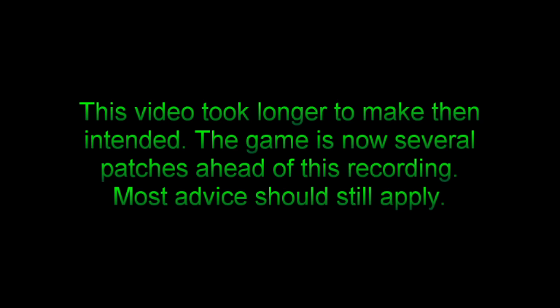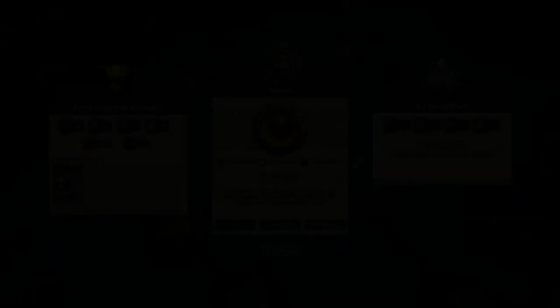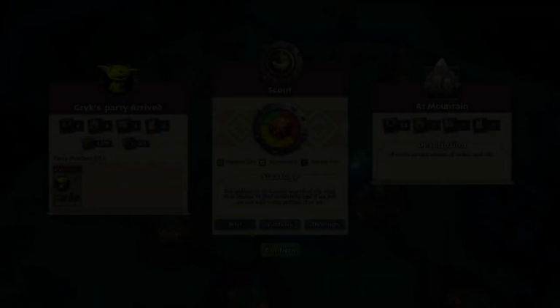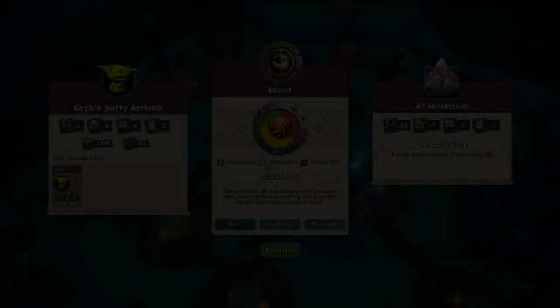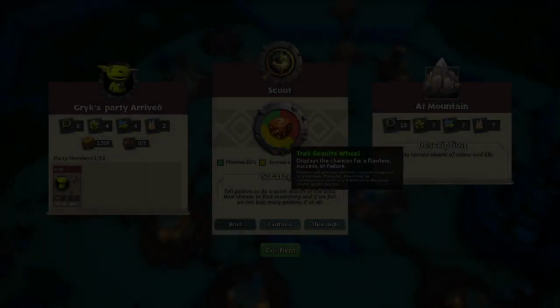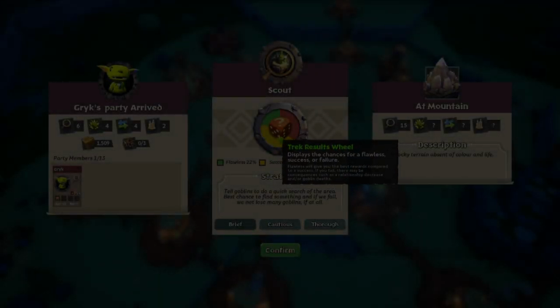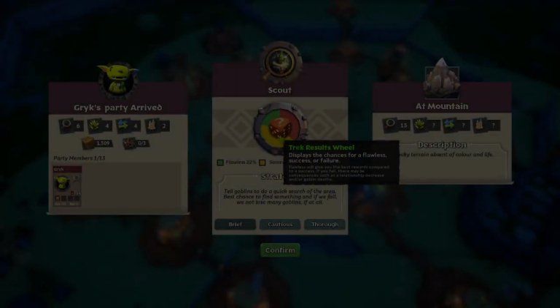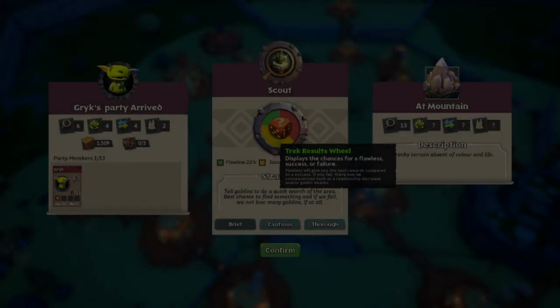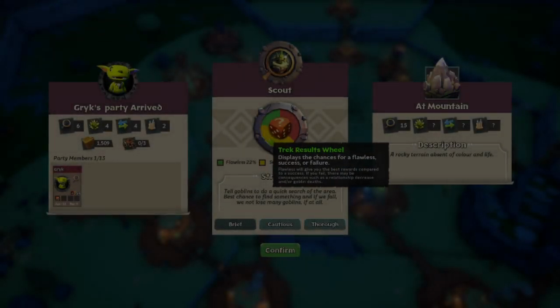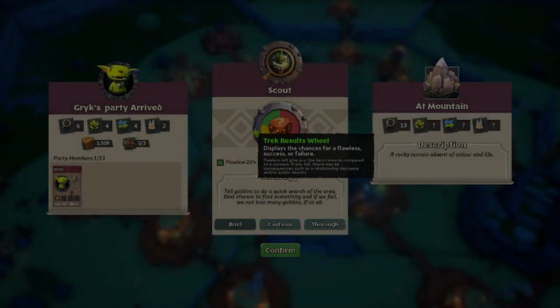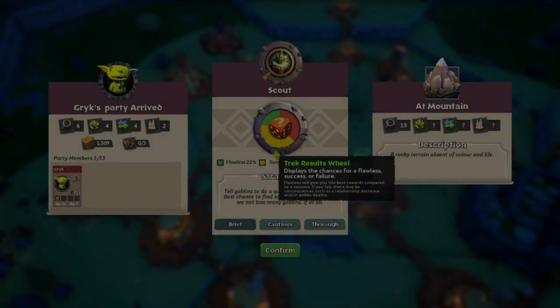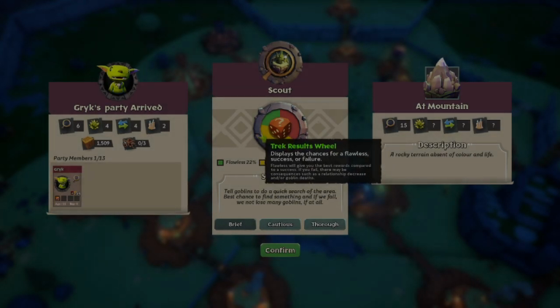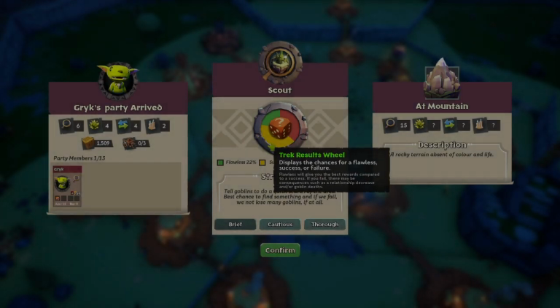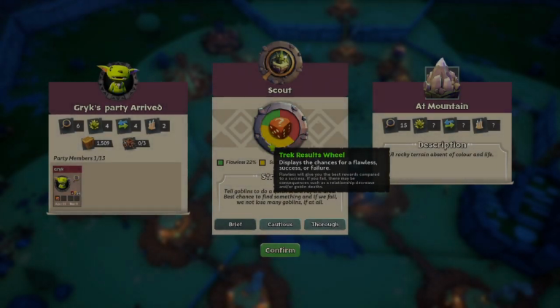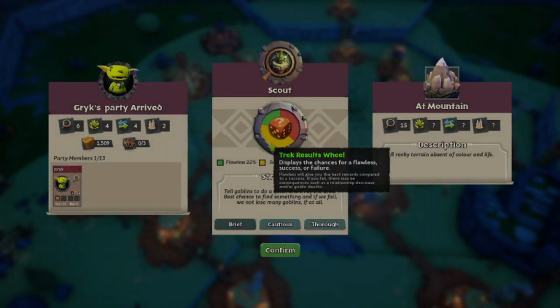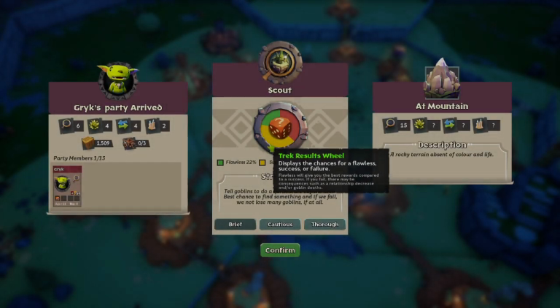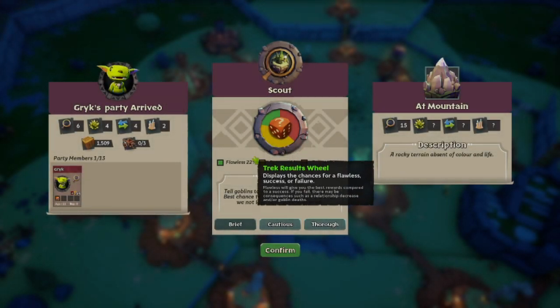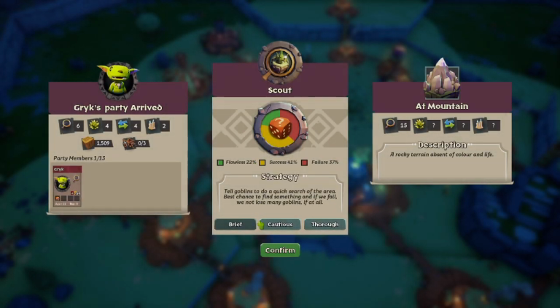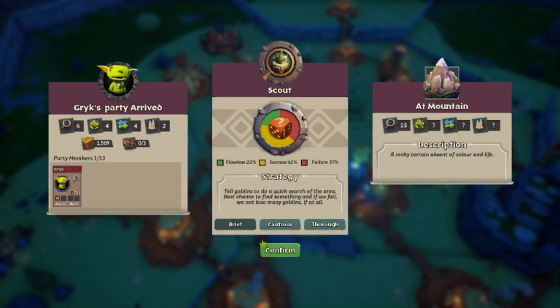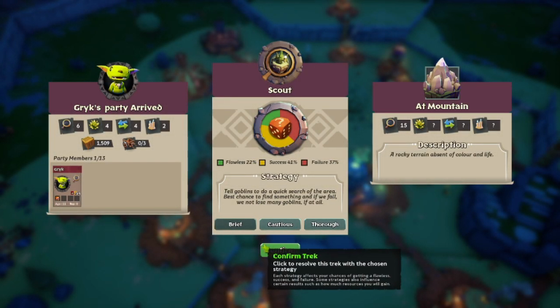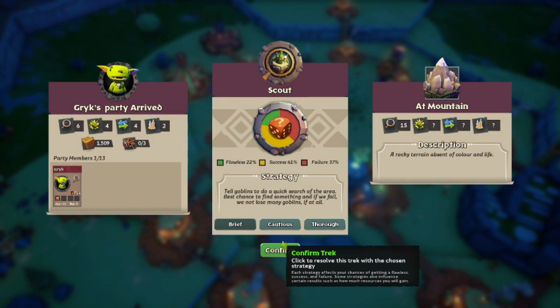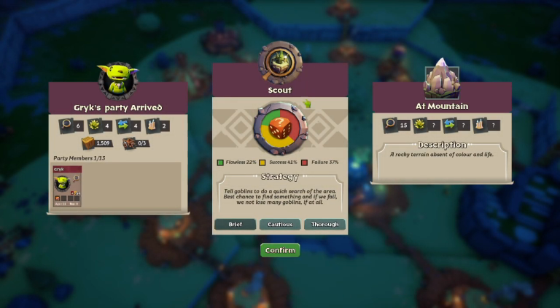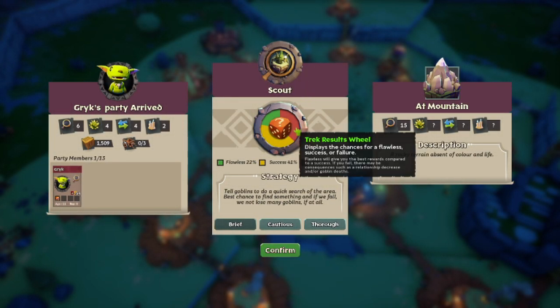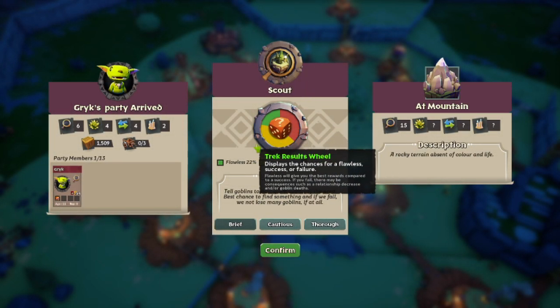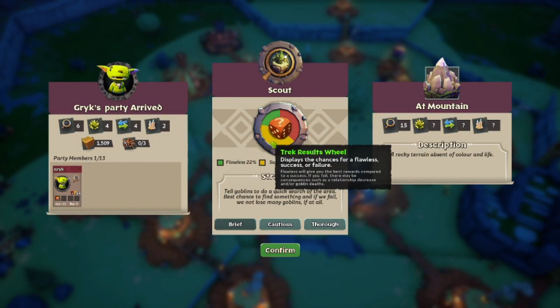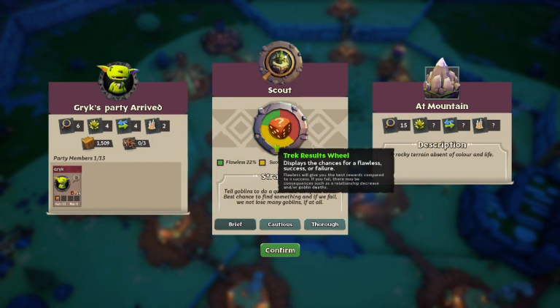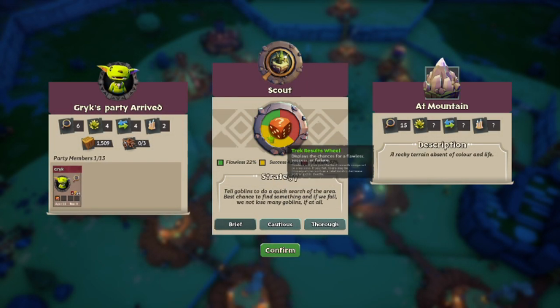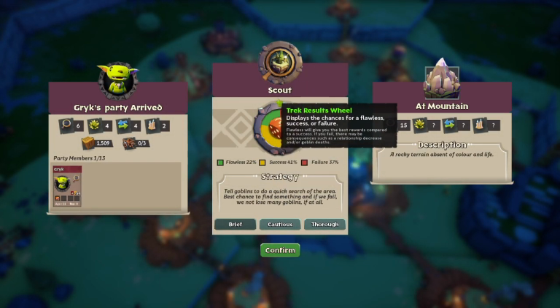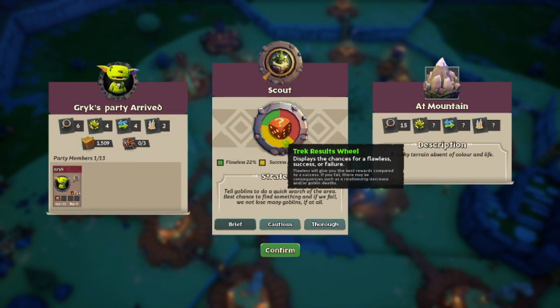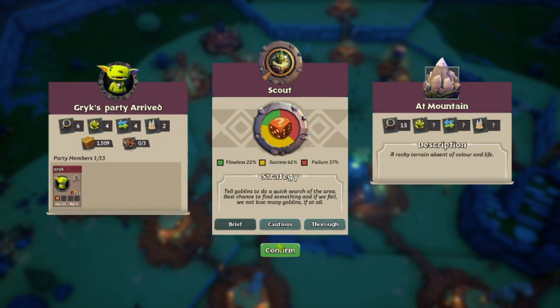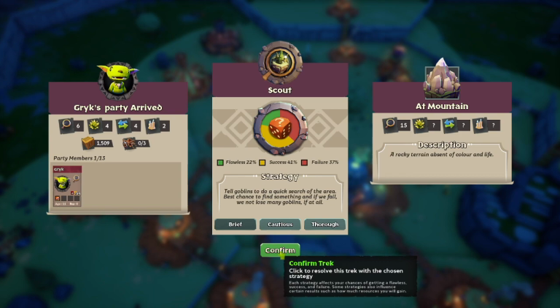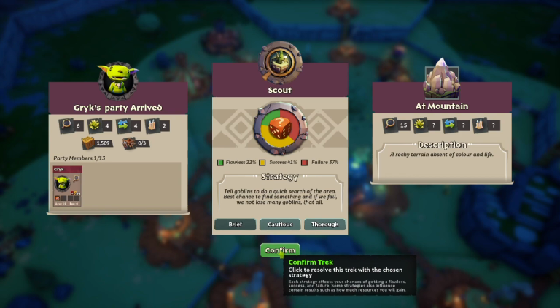You want to choose the option that has yellow at at least 50%. Red is bad, yellow is good, green is great.